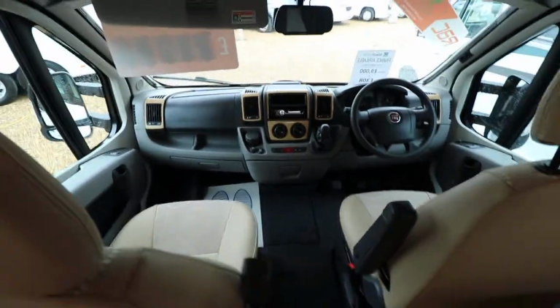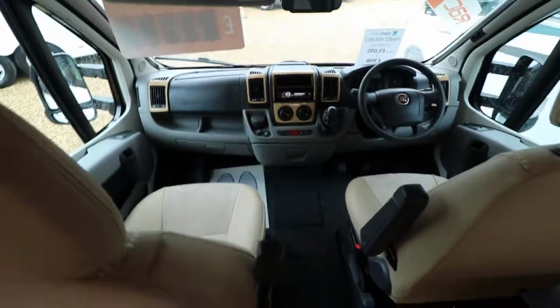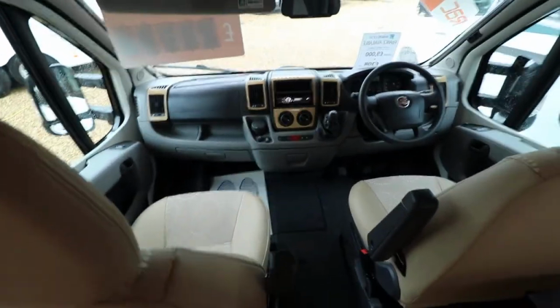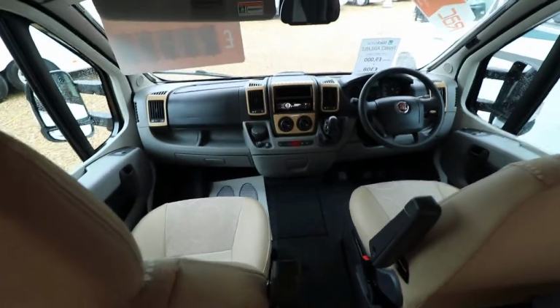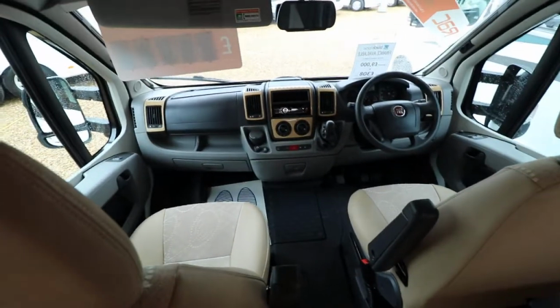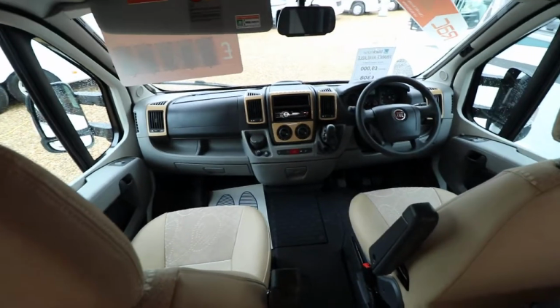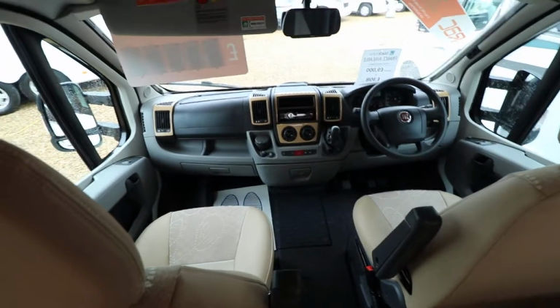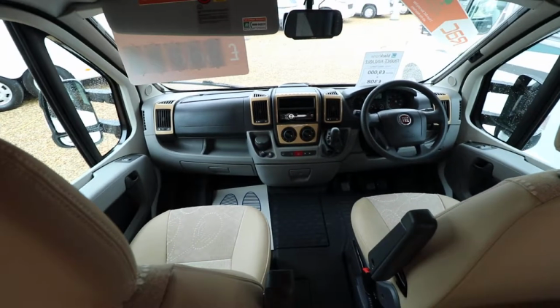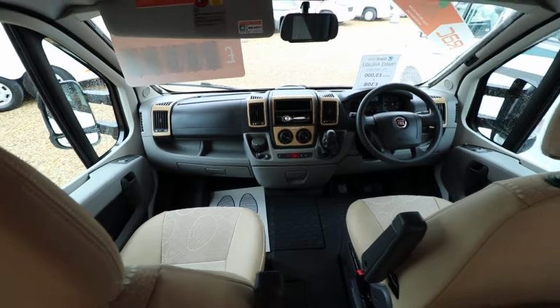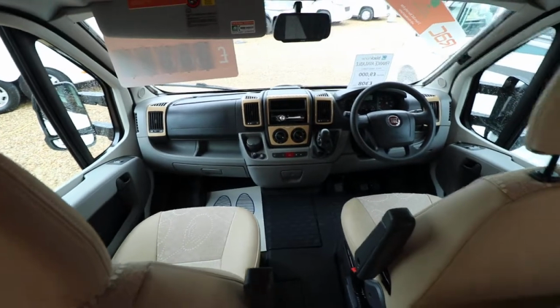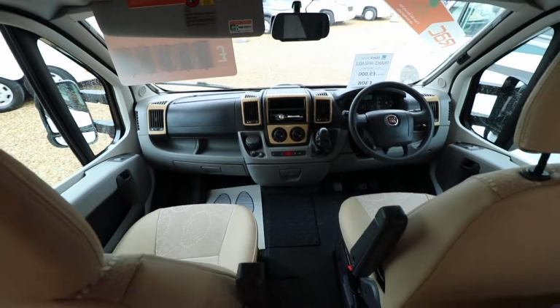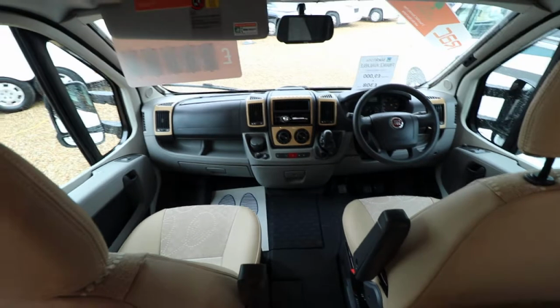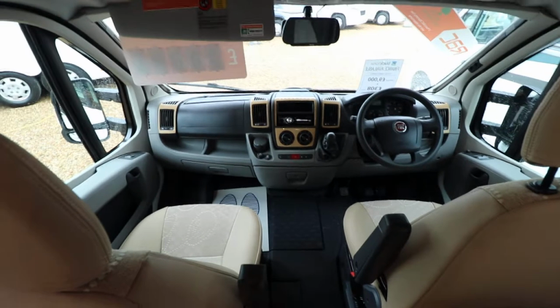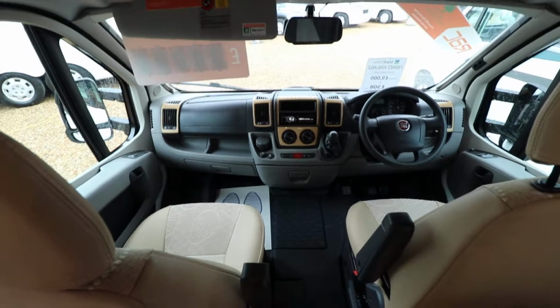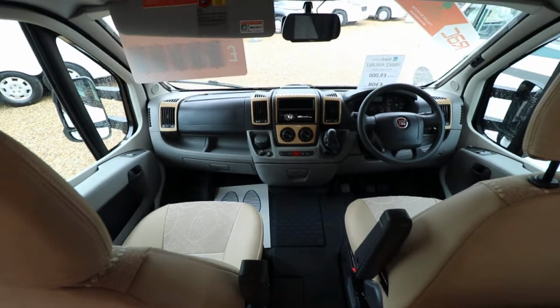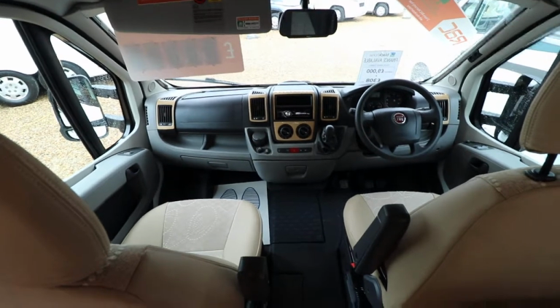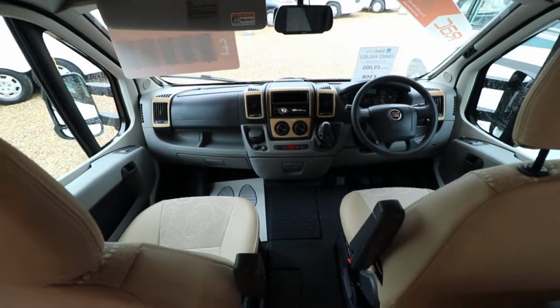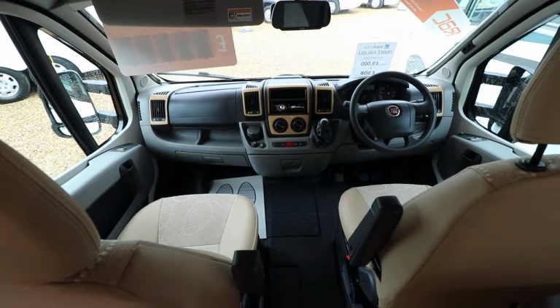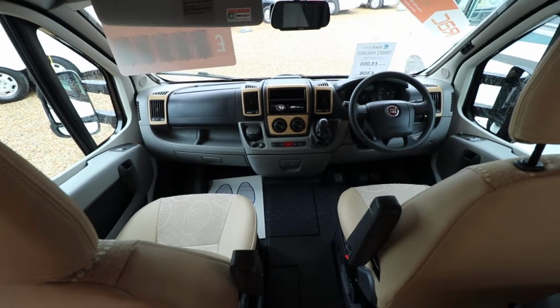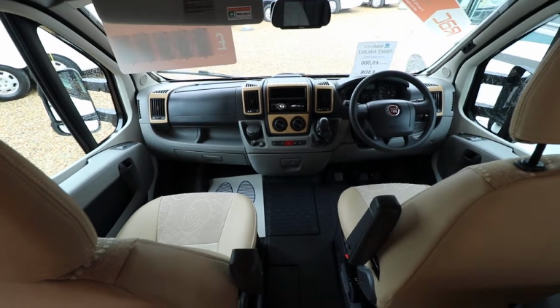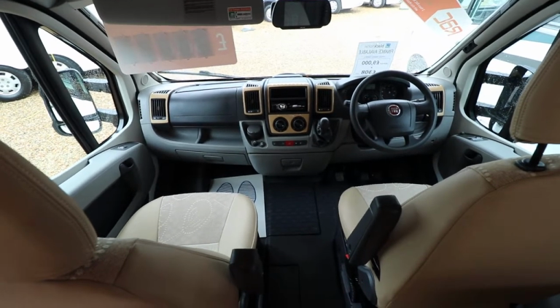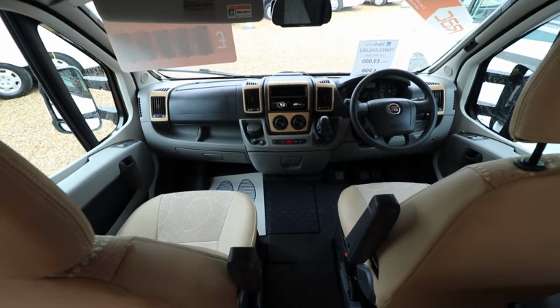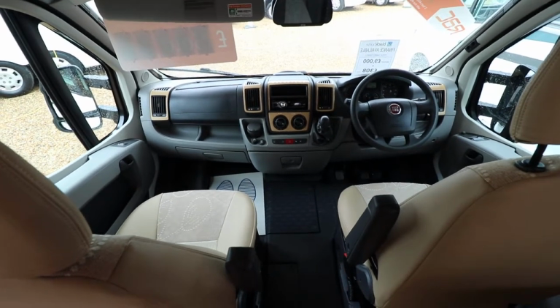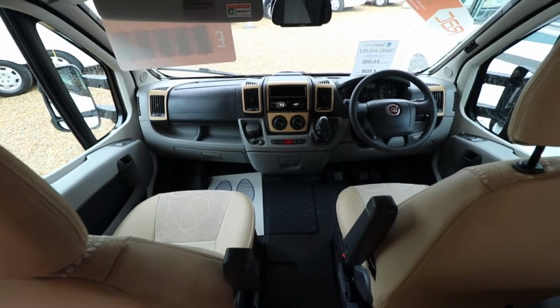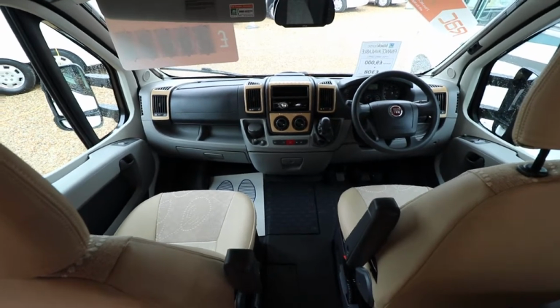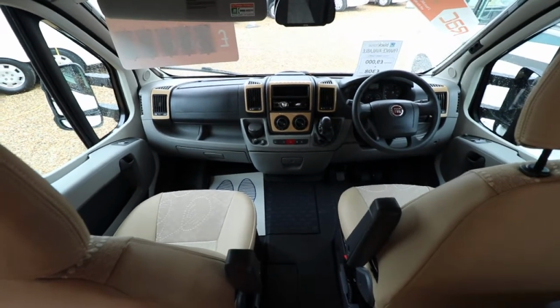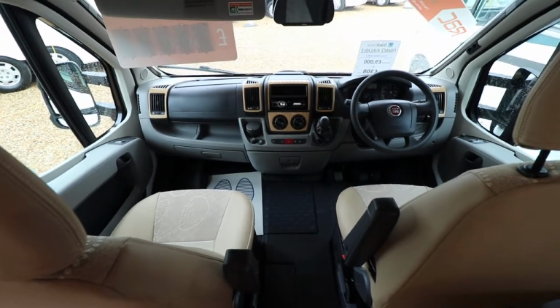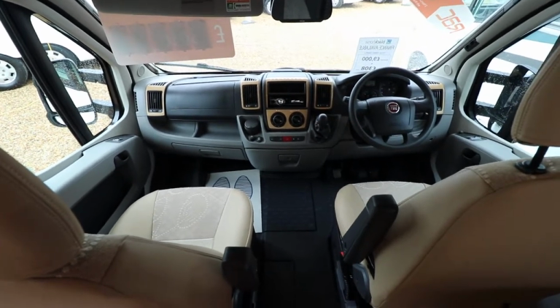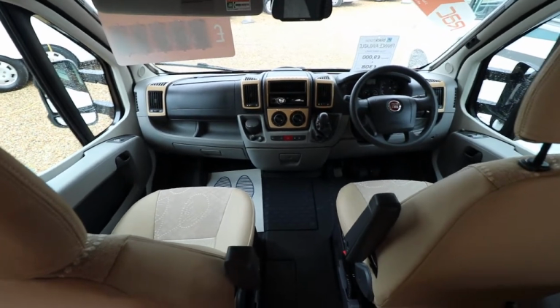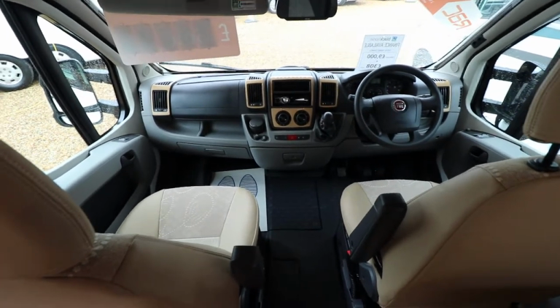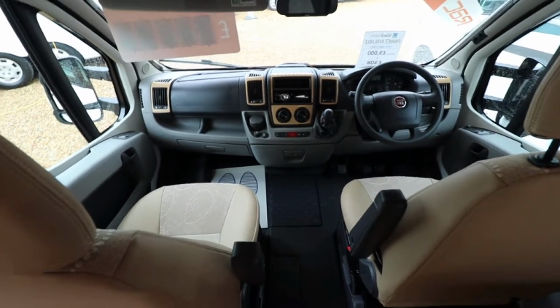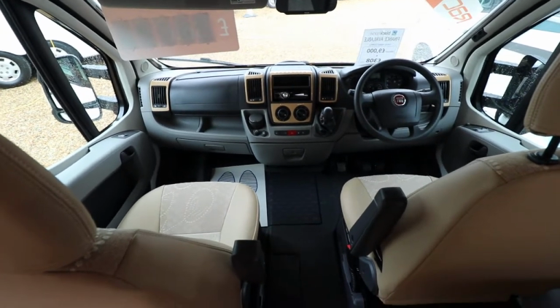So if you are interested in viewing this motorhome, you can contact us on 0115 930 3140.